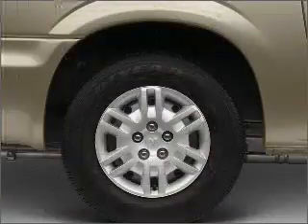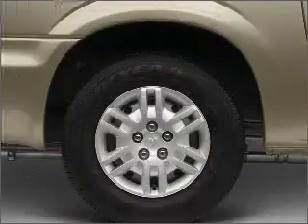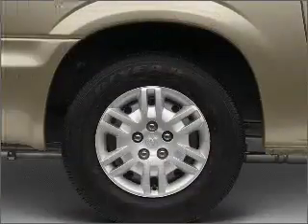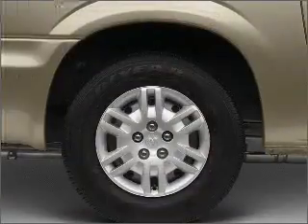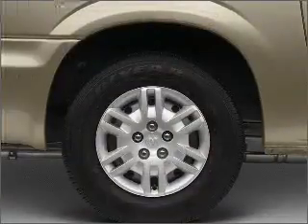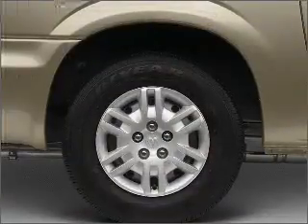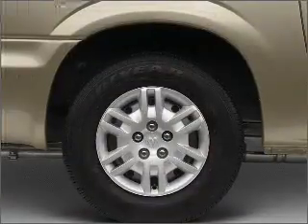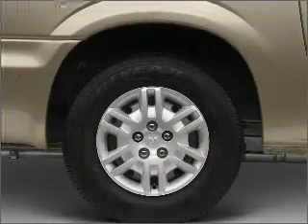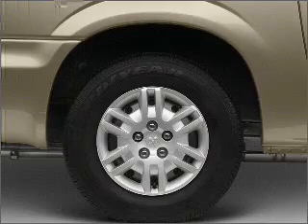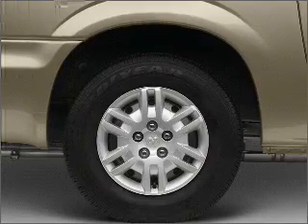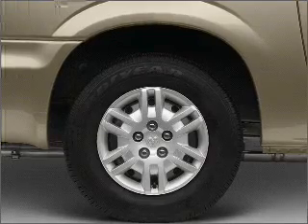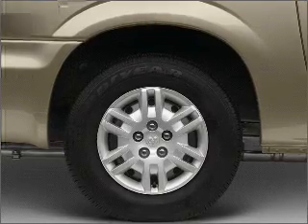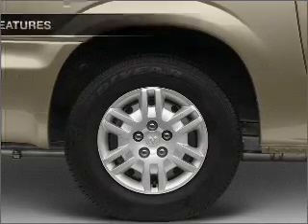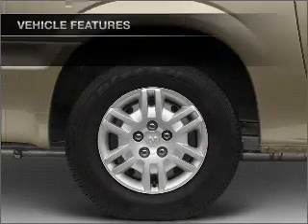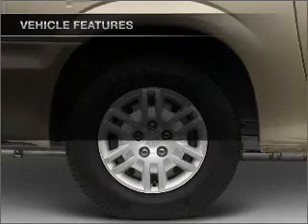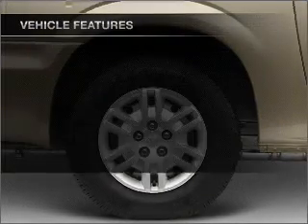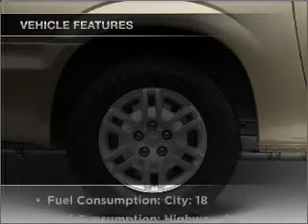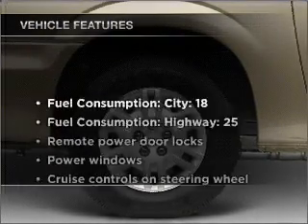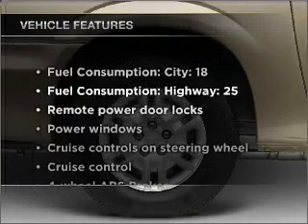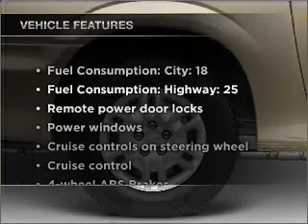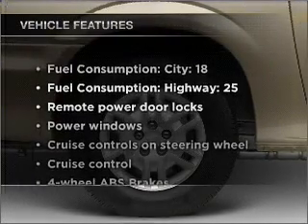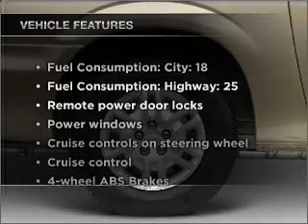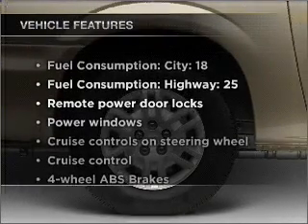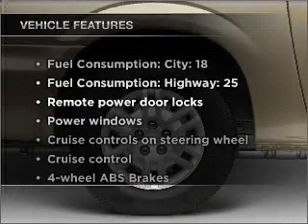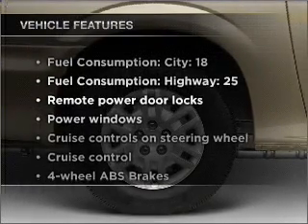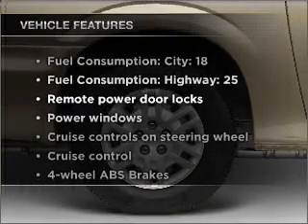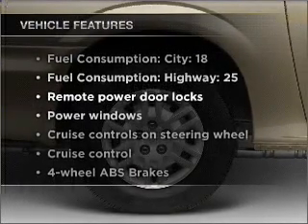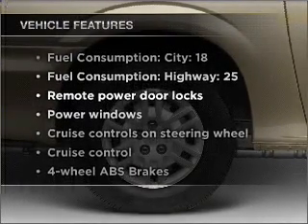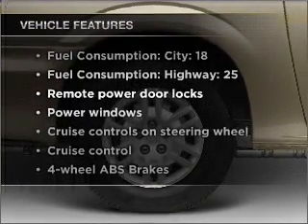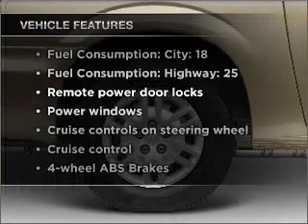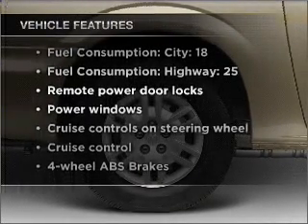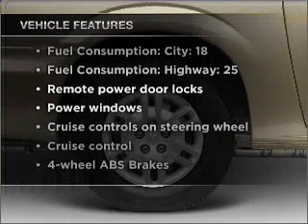Indulge in the comfort of heated seats. Plus, enjoy these notable features that are included in this ride.